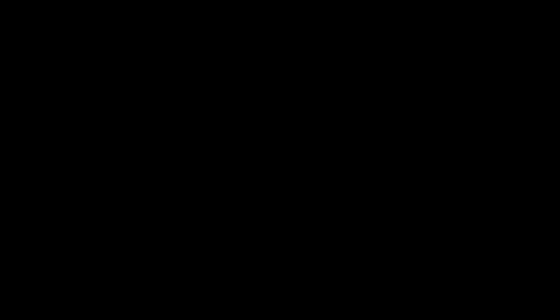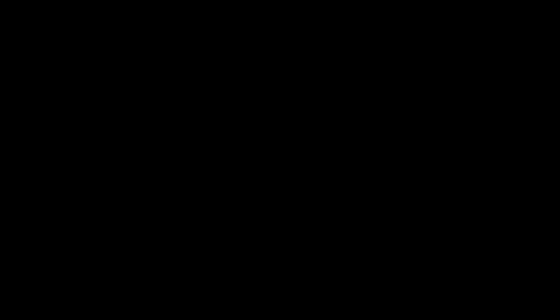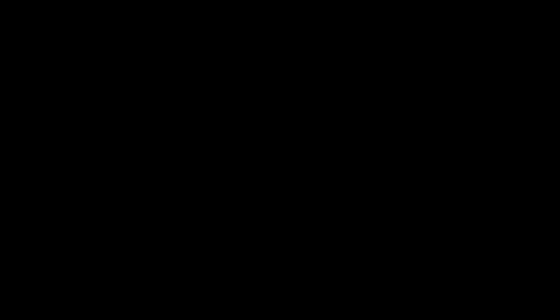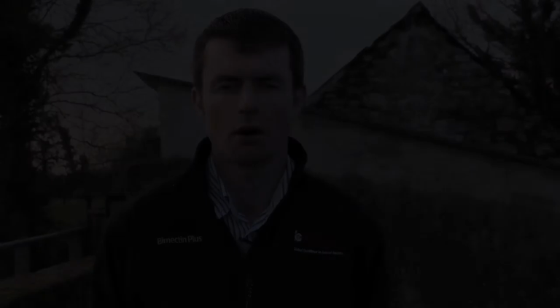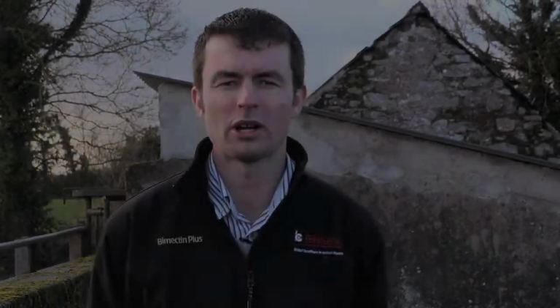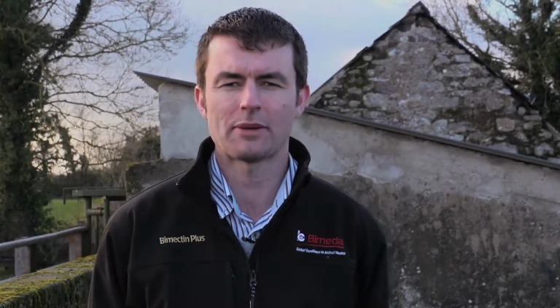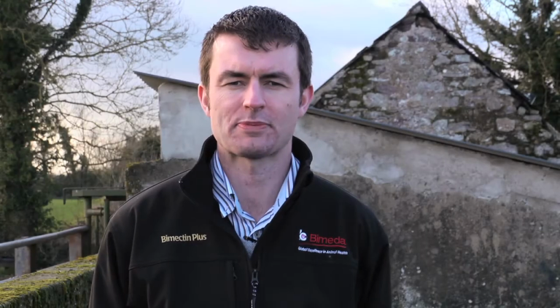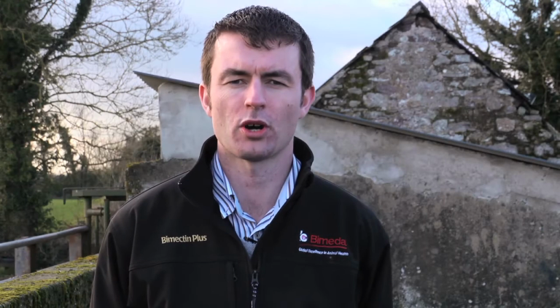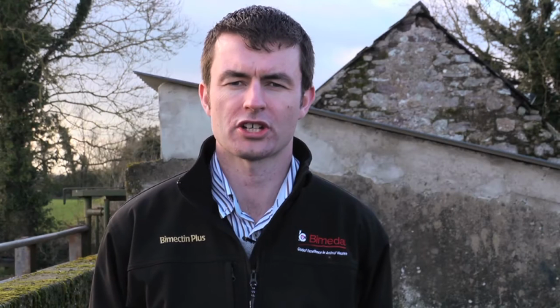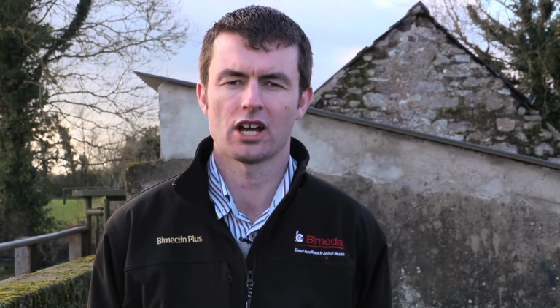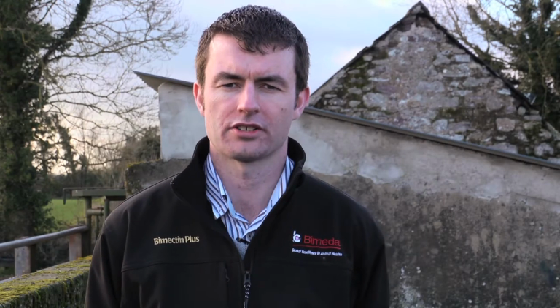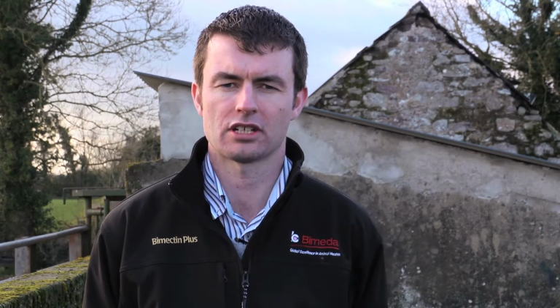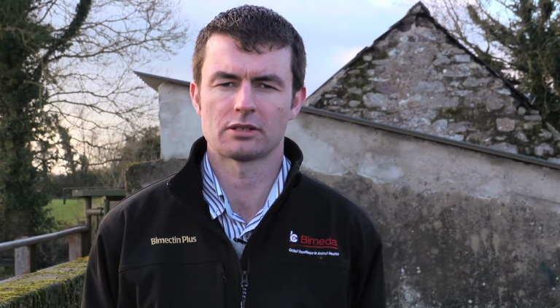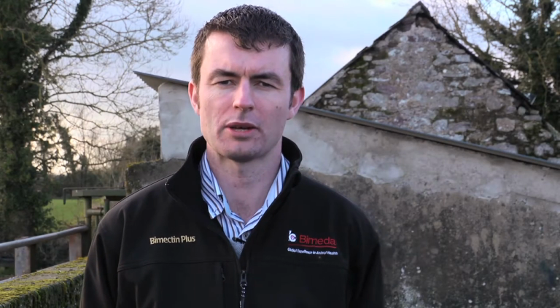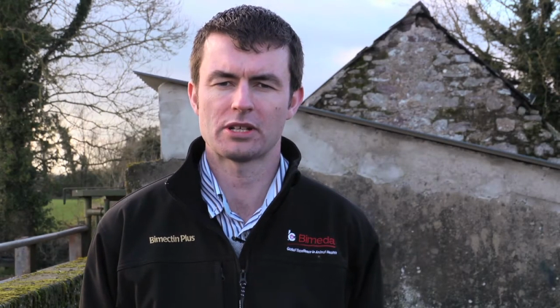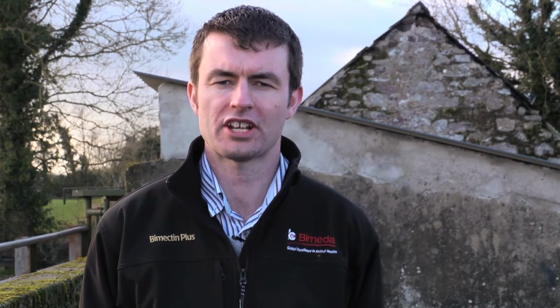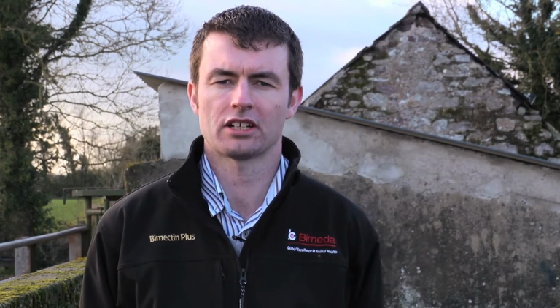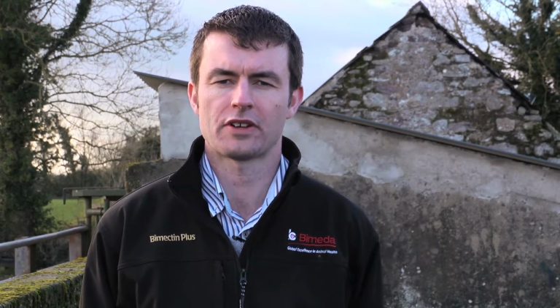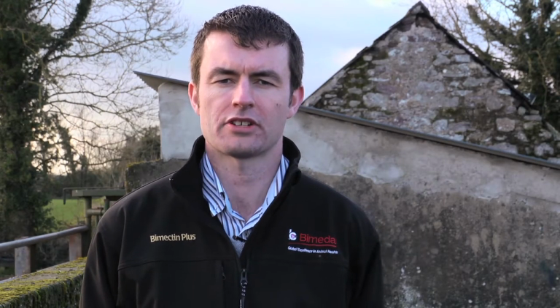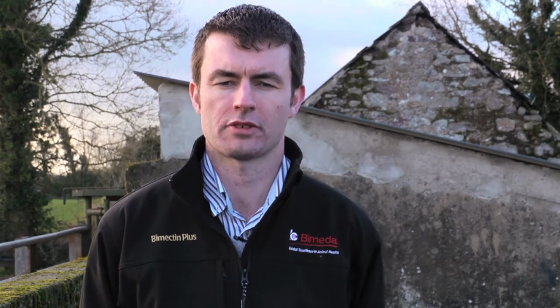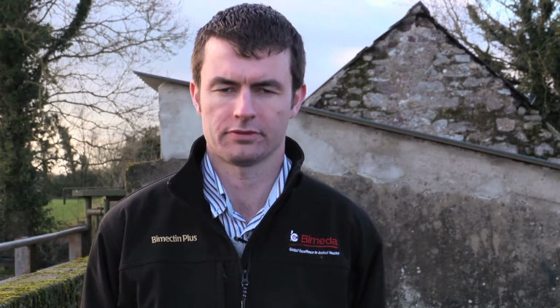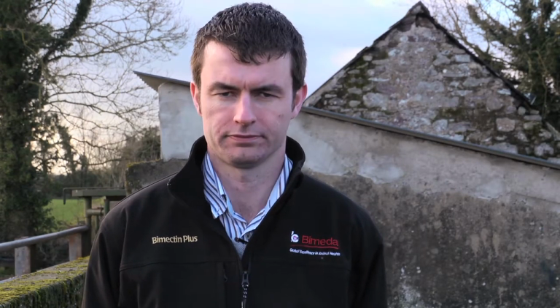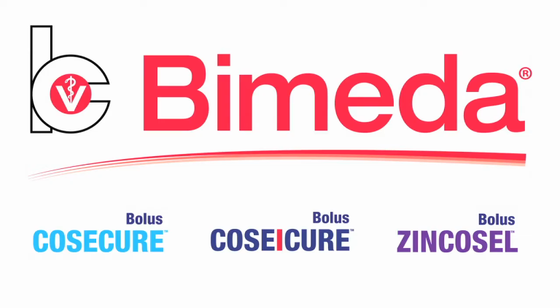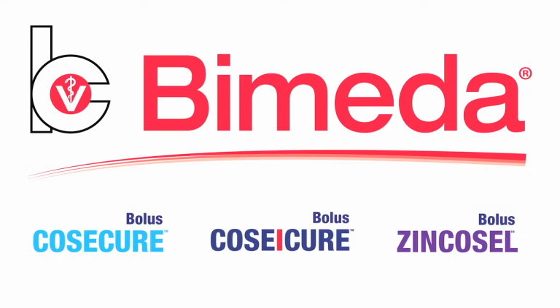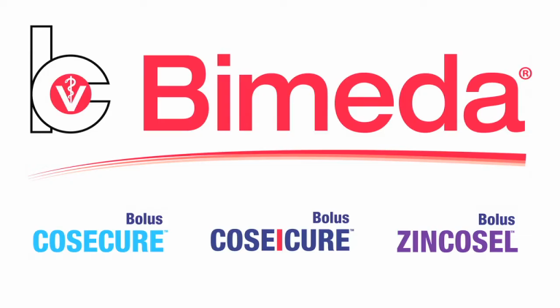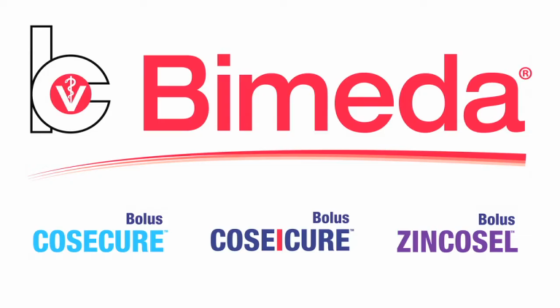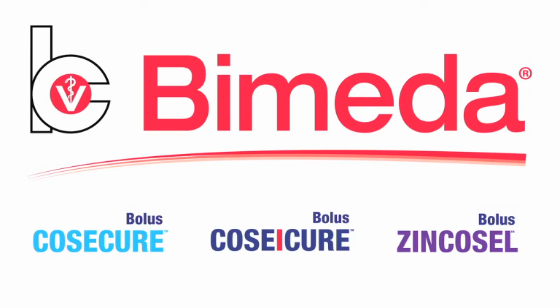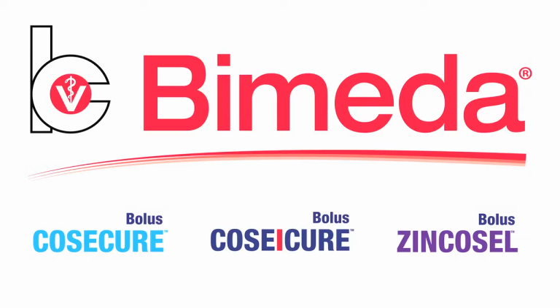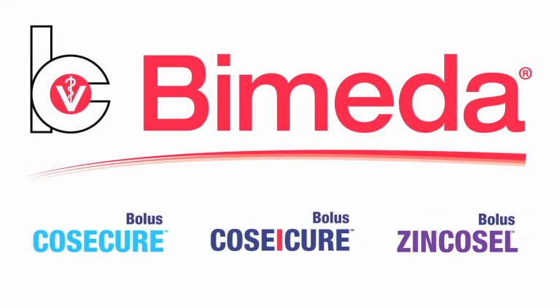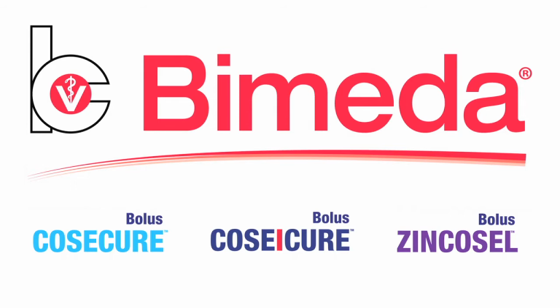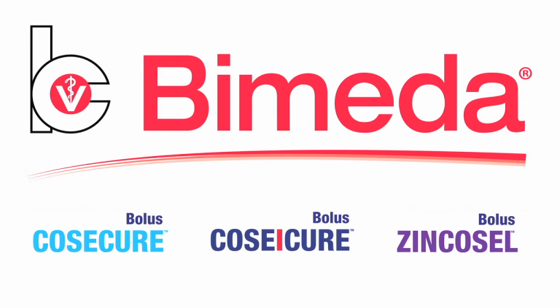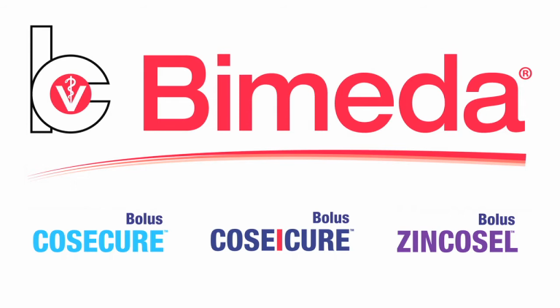My name is Pawdrick Hyland and I'm the Biomedia Technical Veterinarian. I'm here today to talk about bolusing.